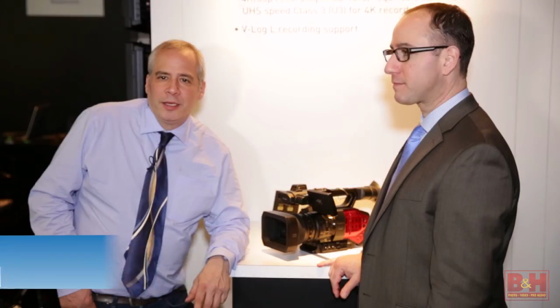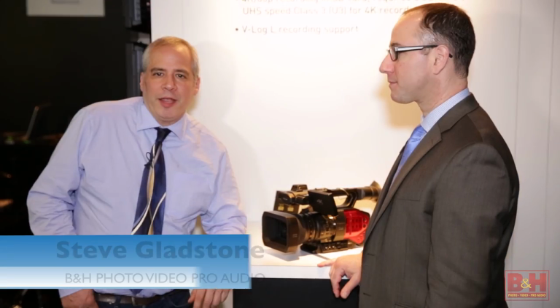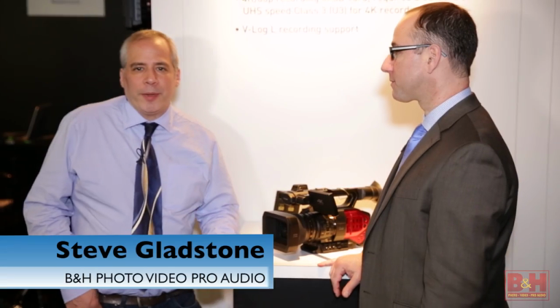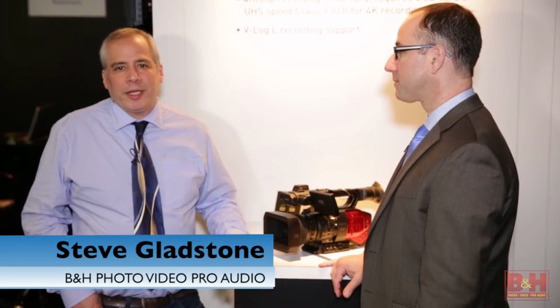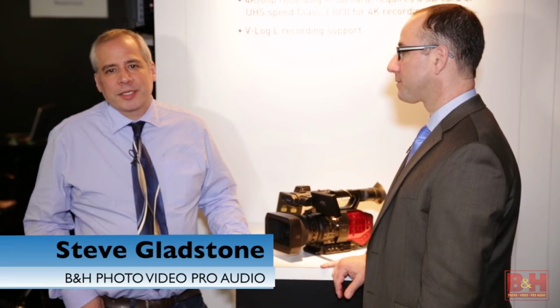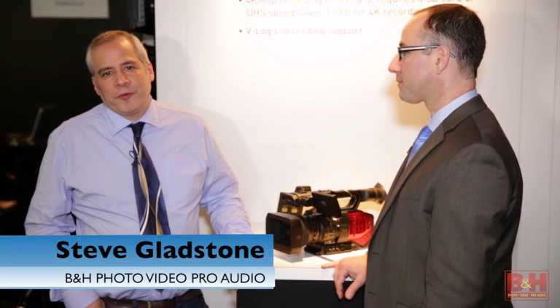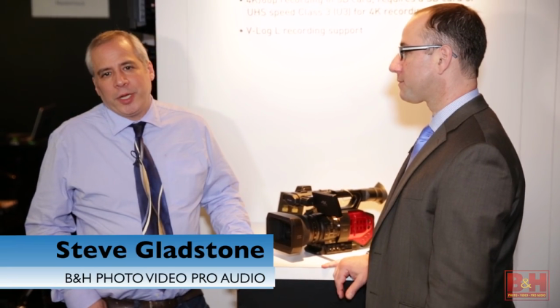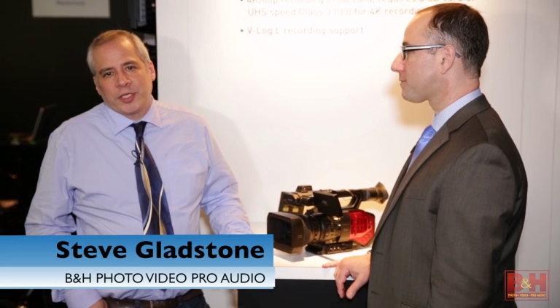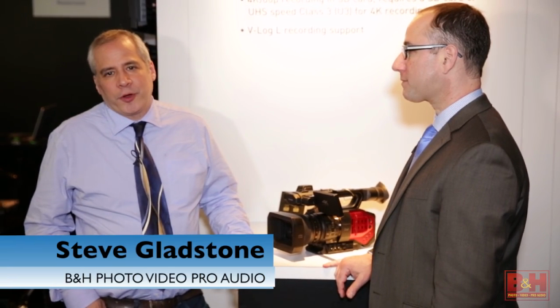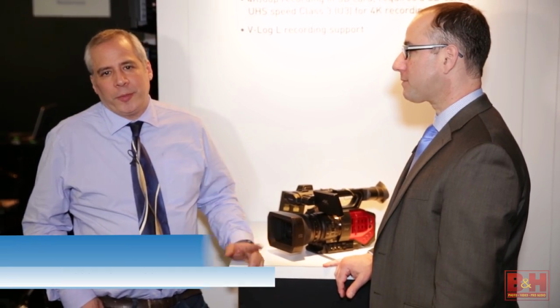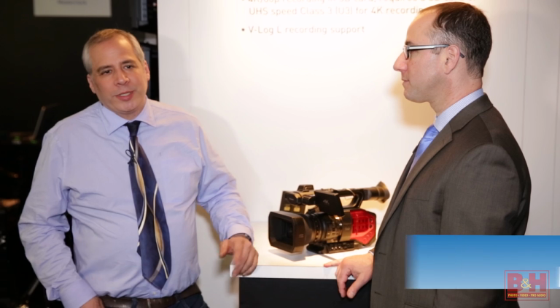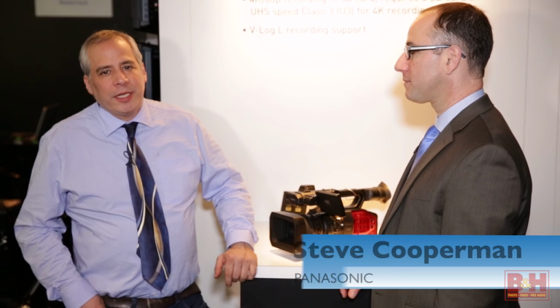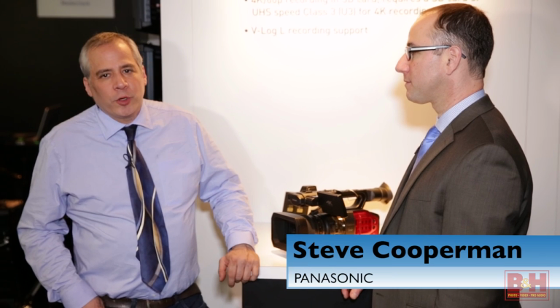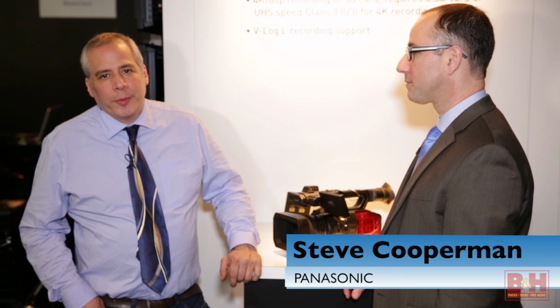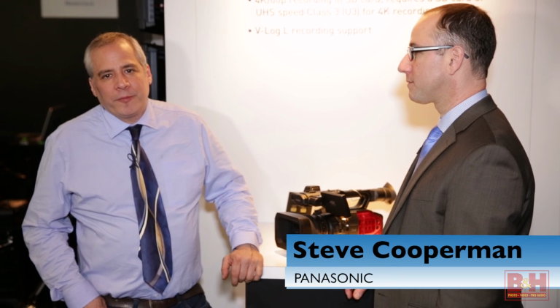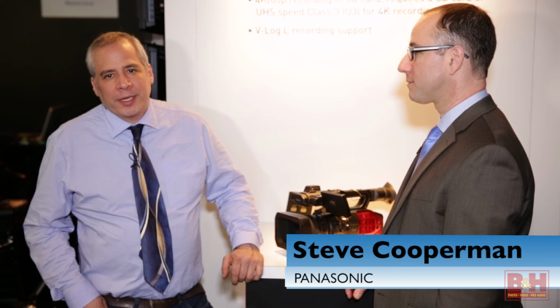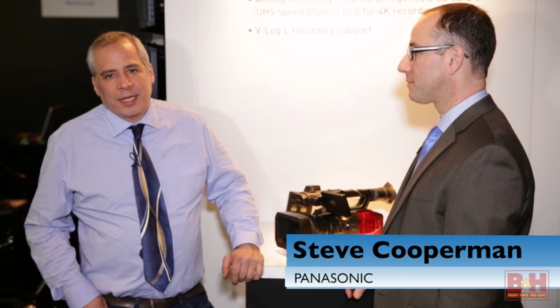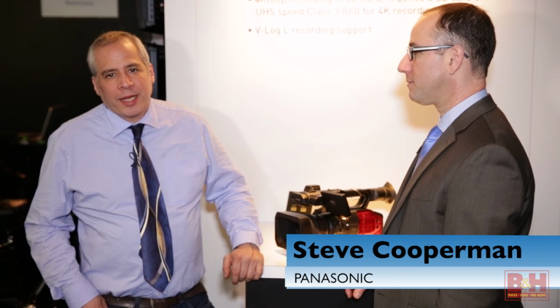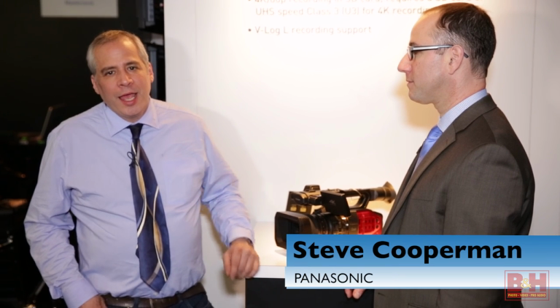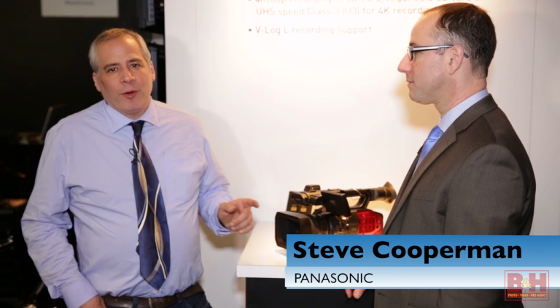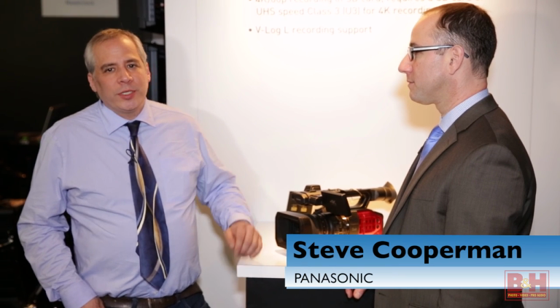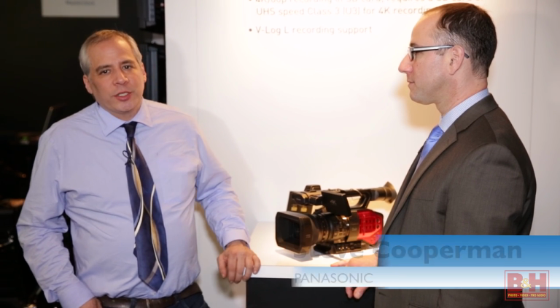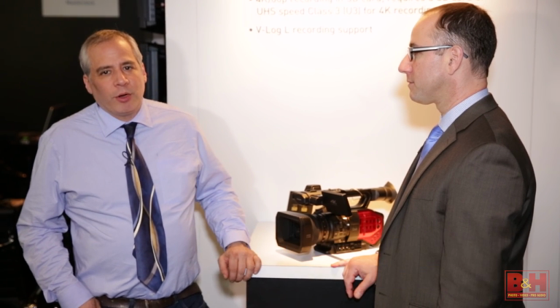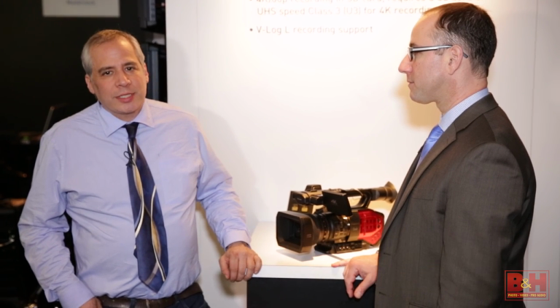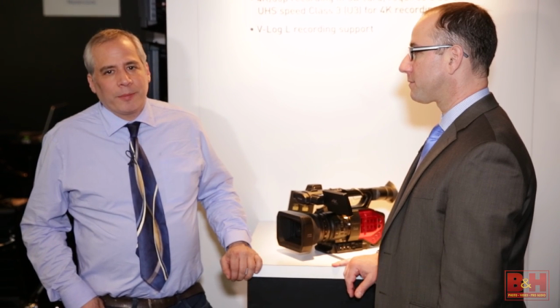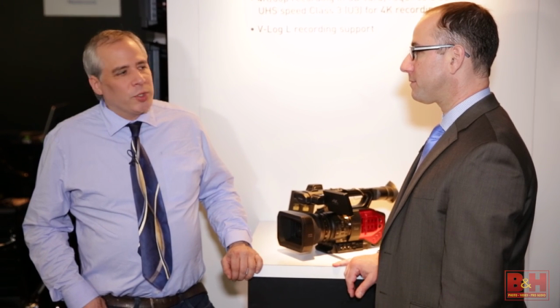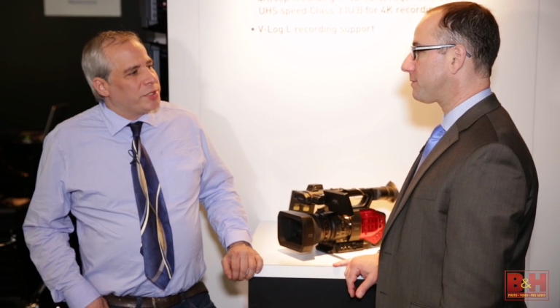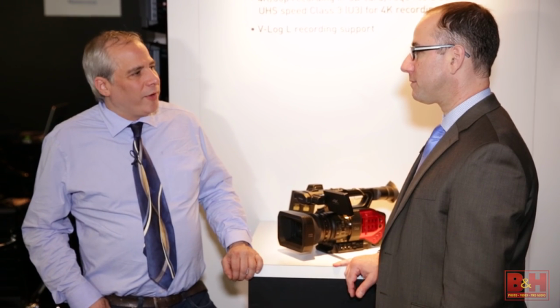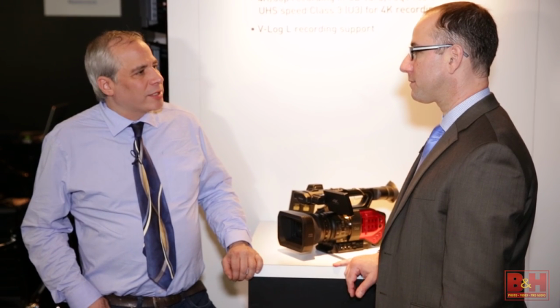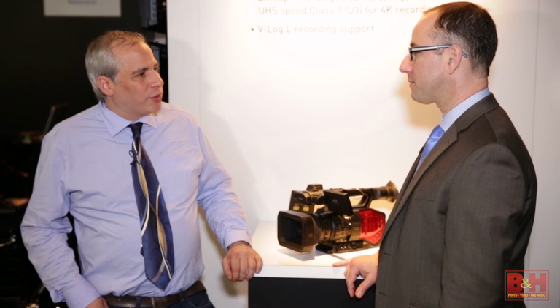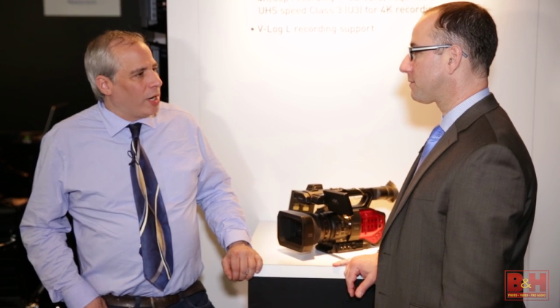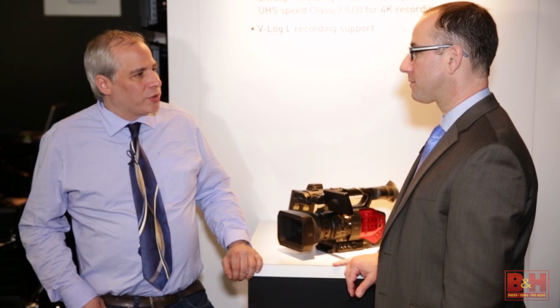Hey everybody, it's Steve from B&H Photo. I'm here with Steve Cooperman of Panasonic, and he's going to show us the new DVX200.